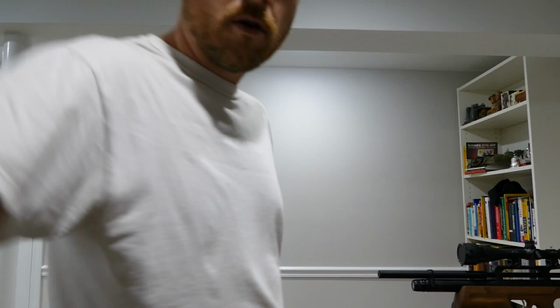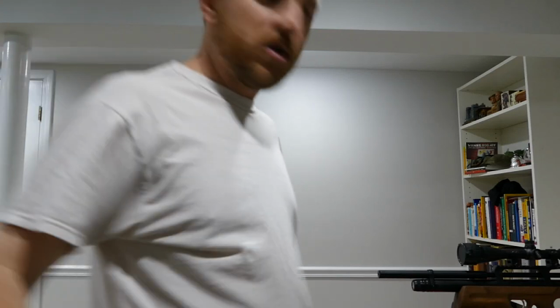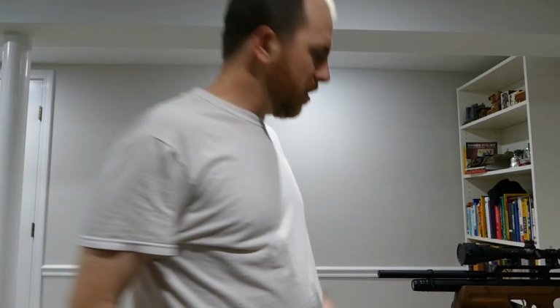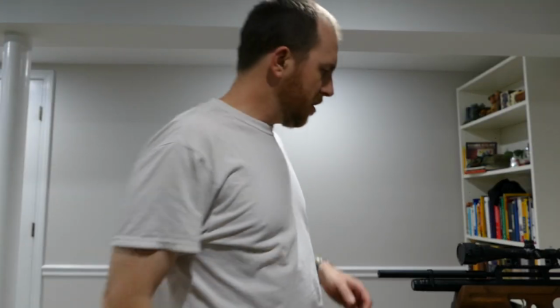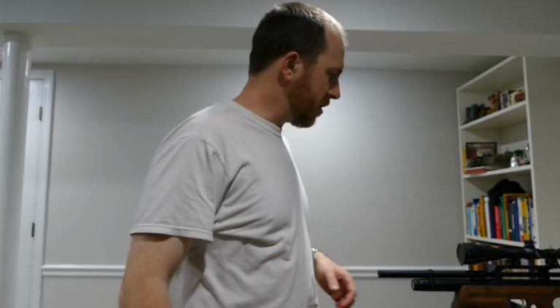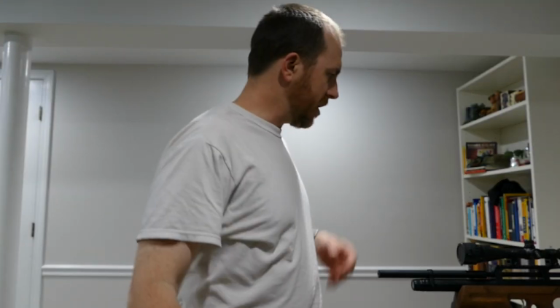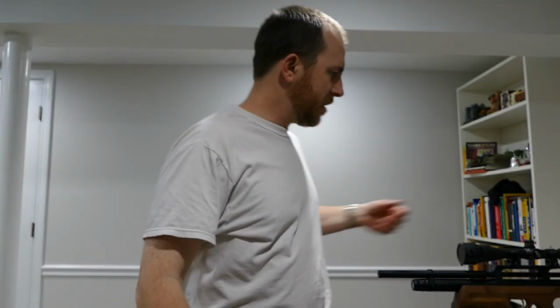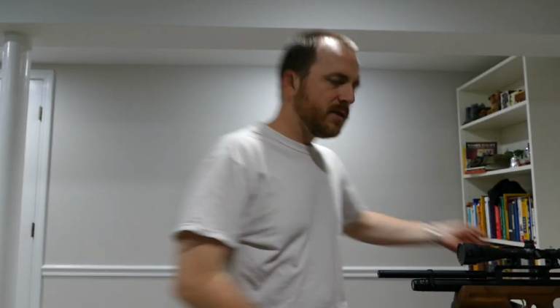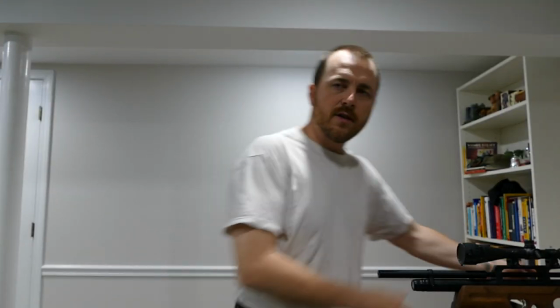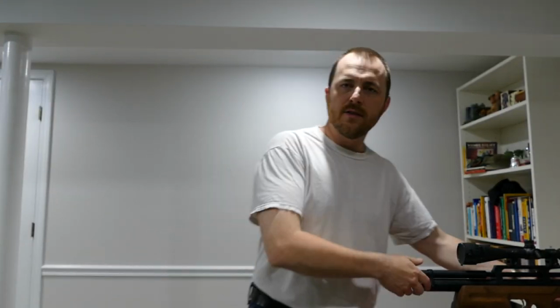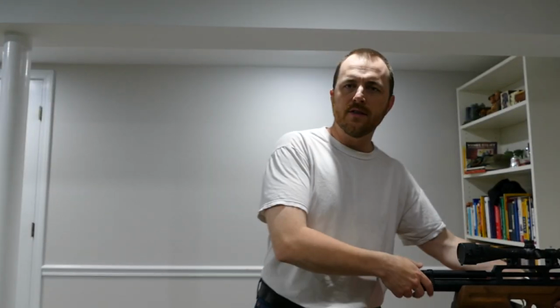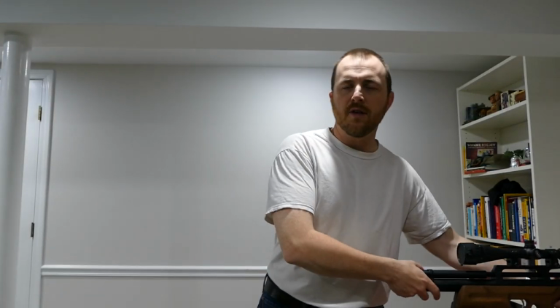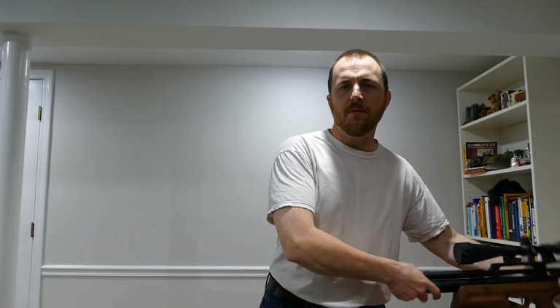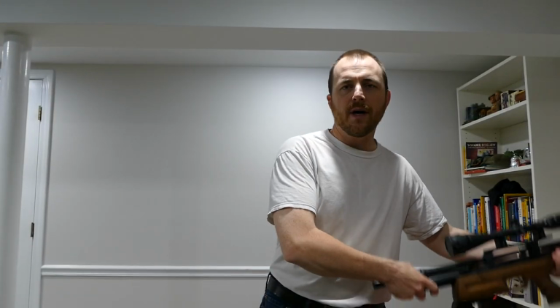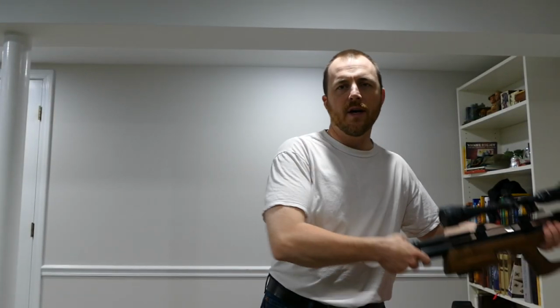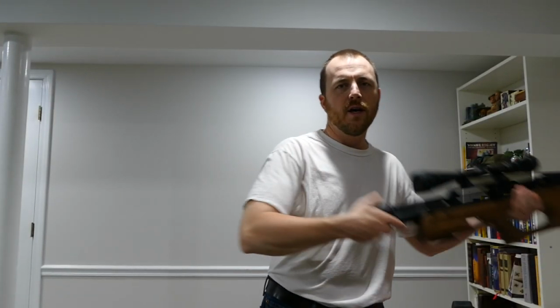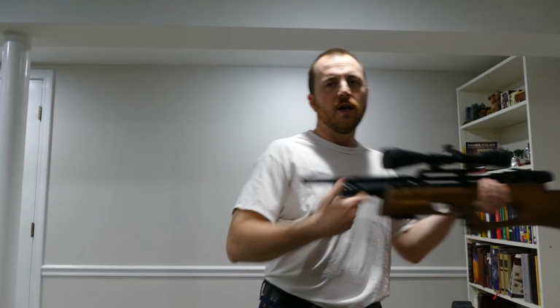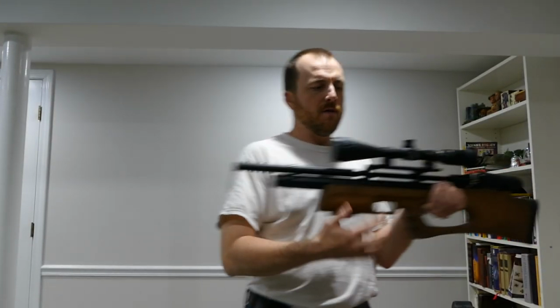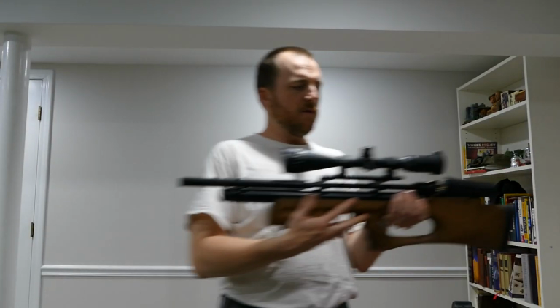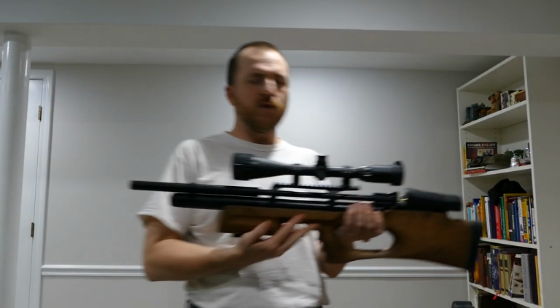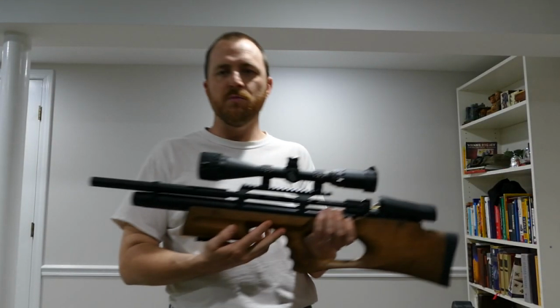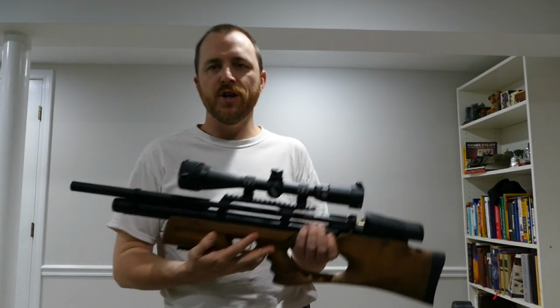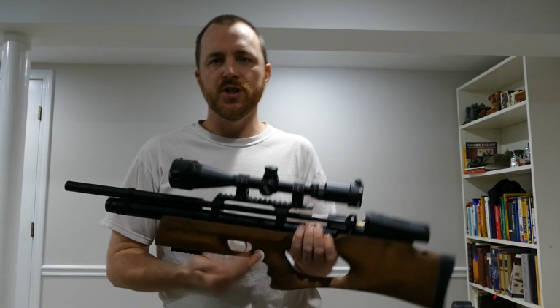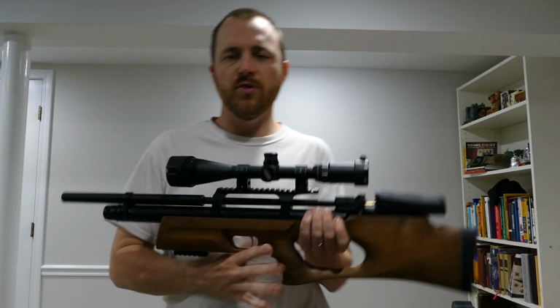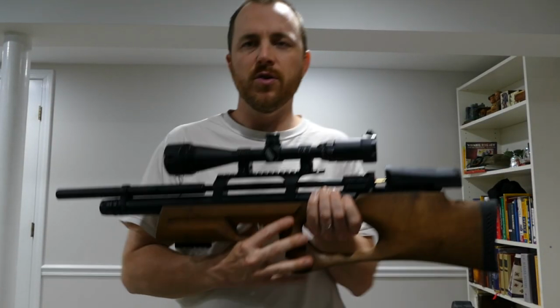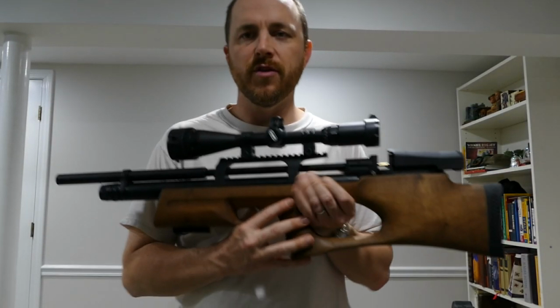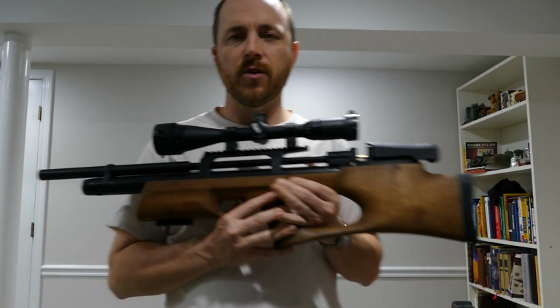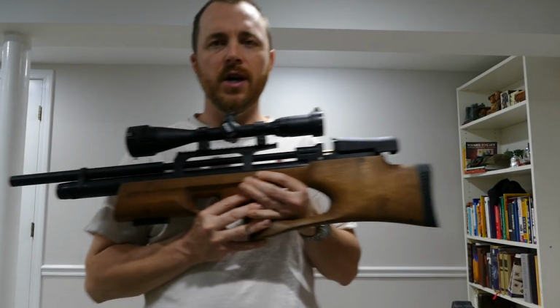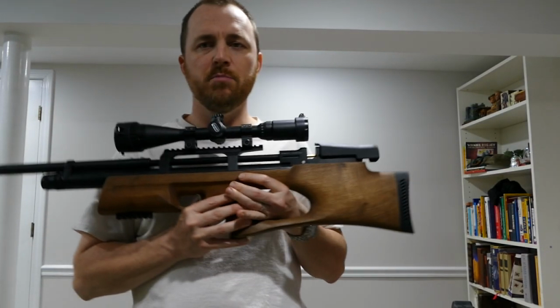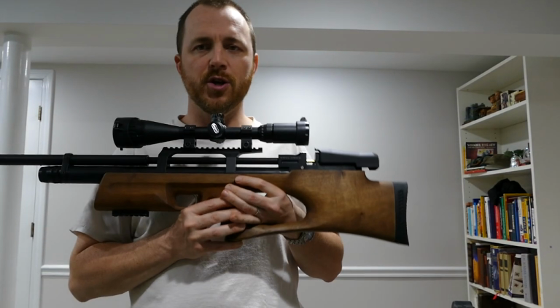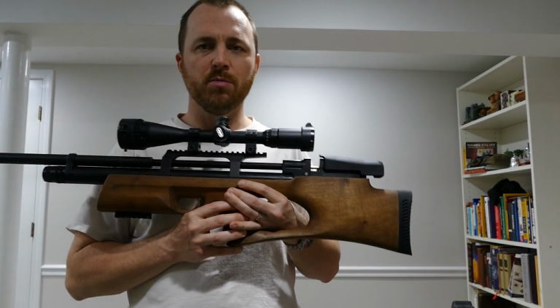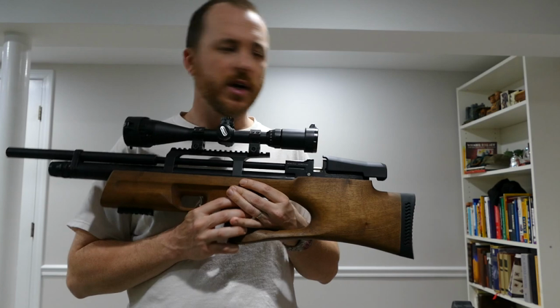Okay guys, this is gonna be my first impressions review of the Krav Puncher Breaker.